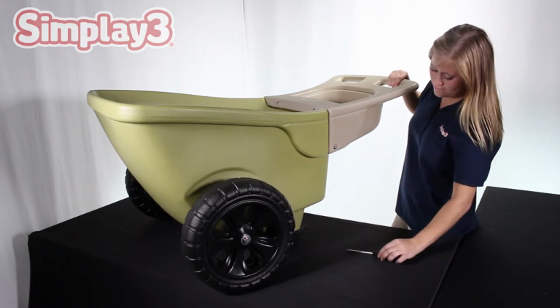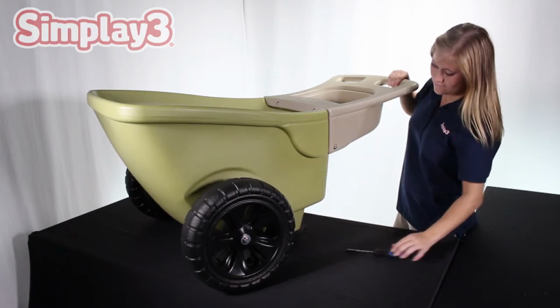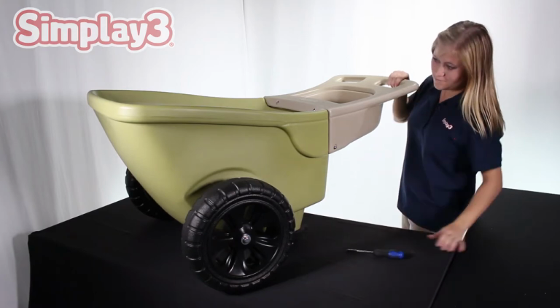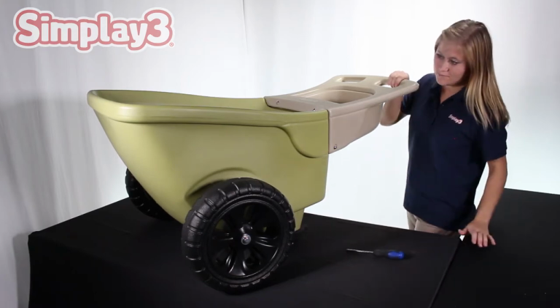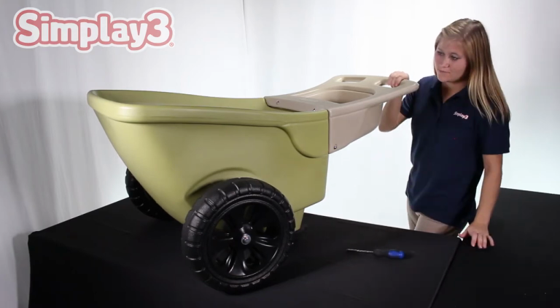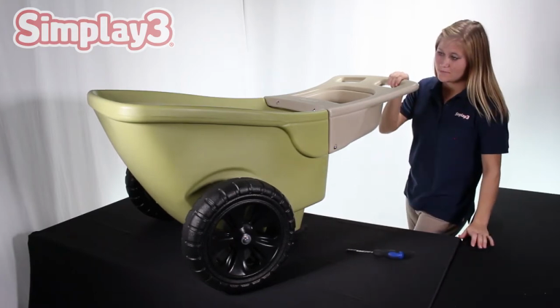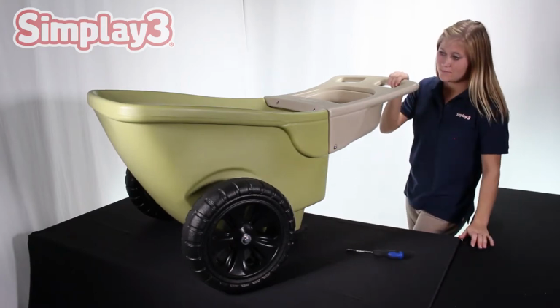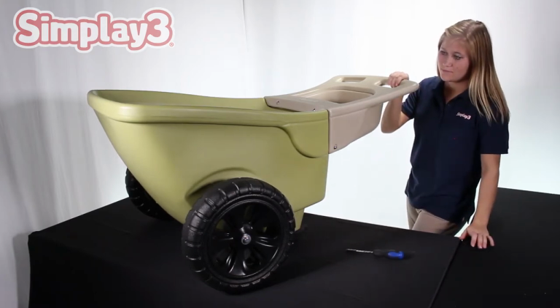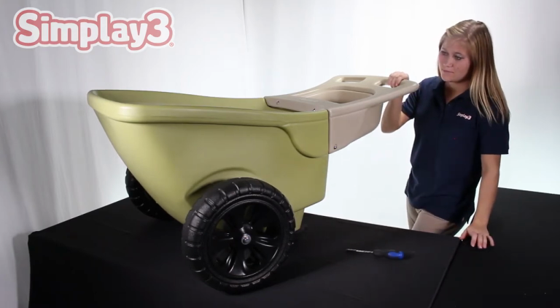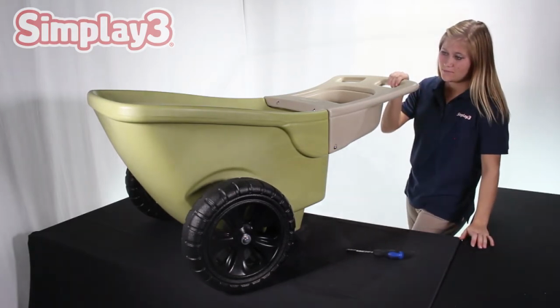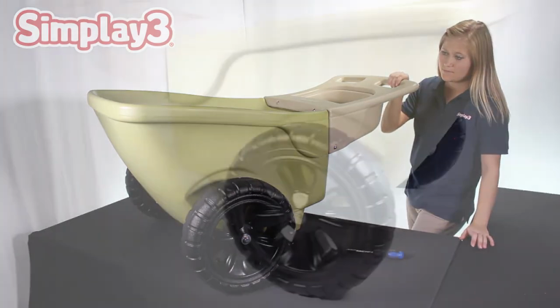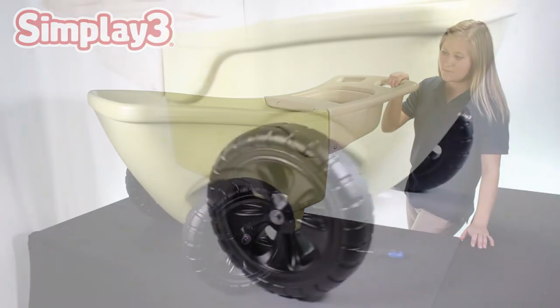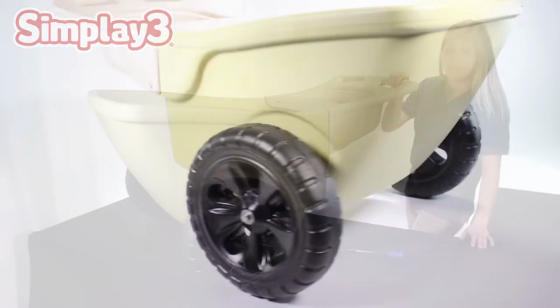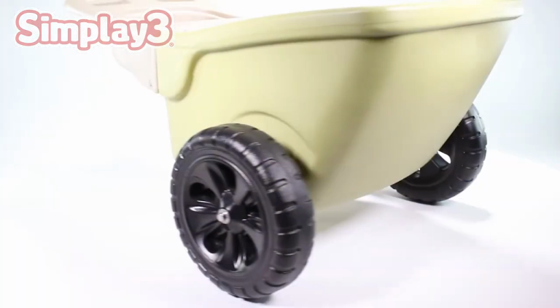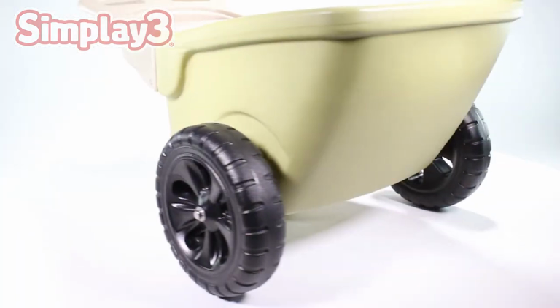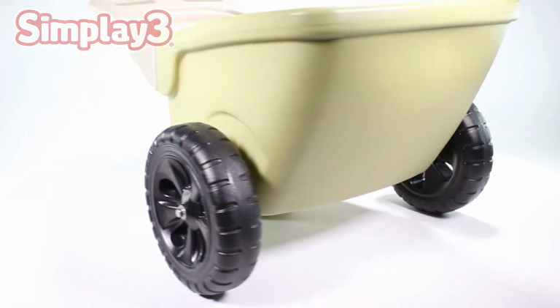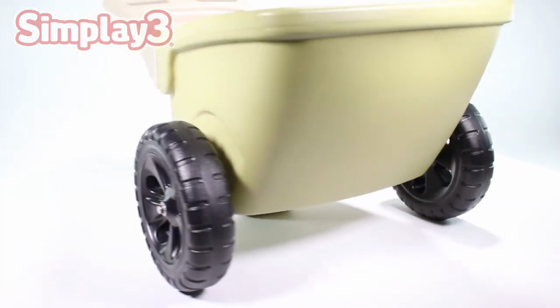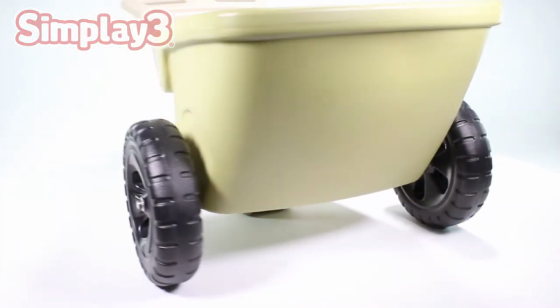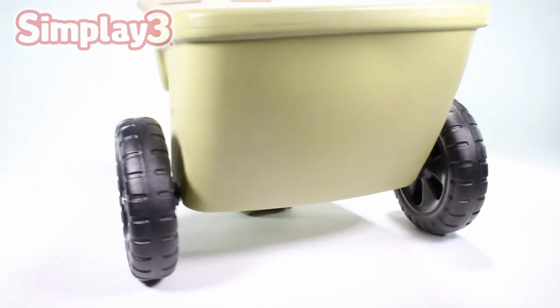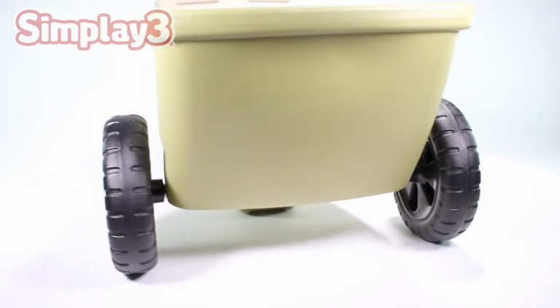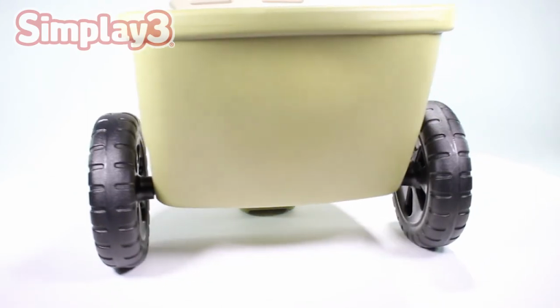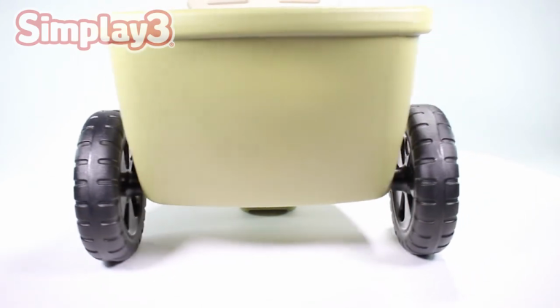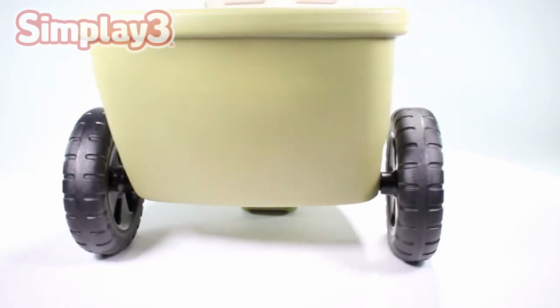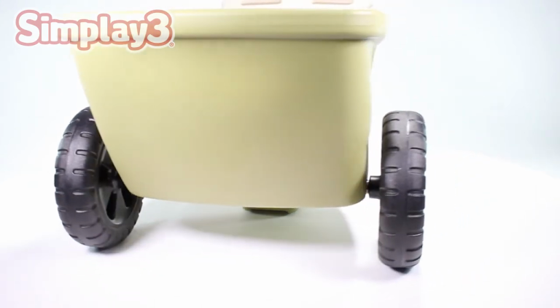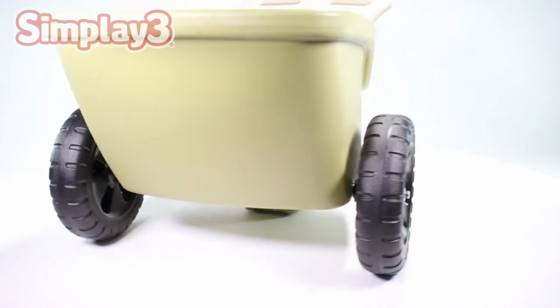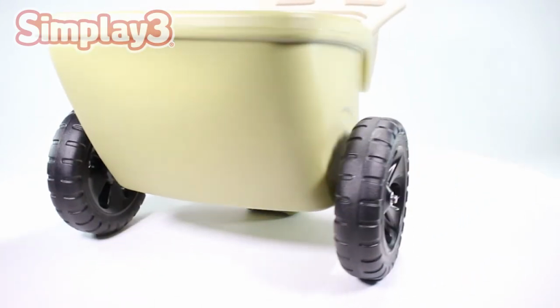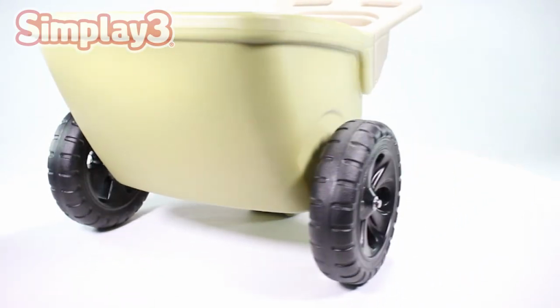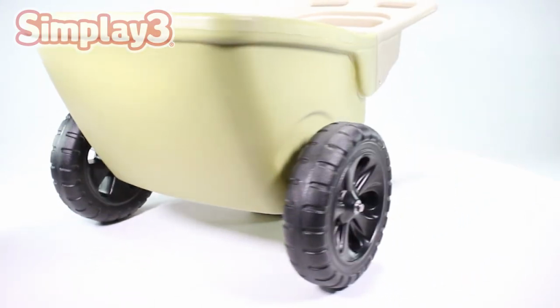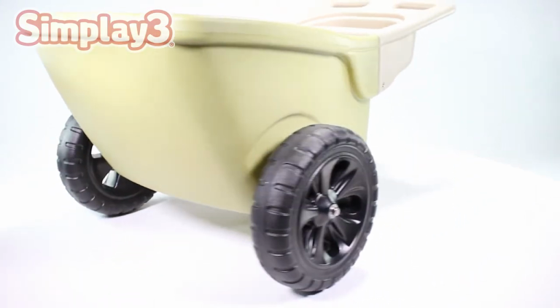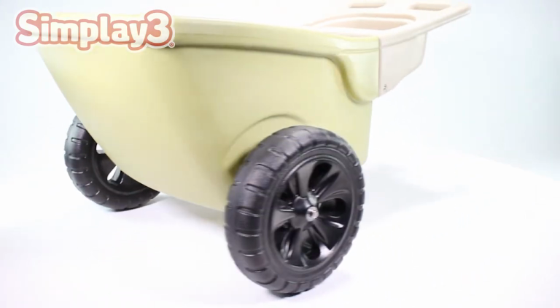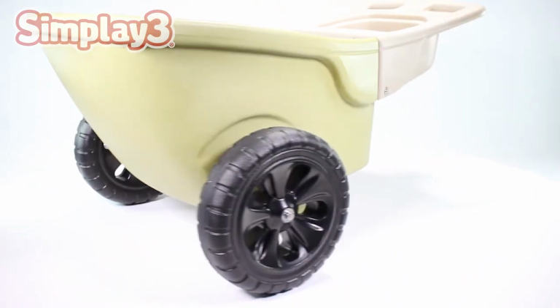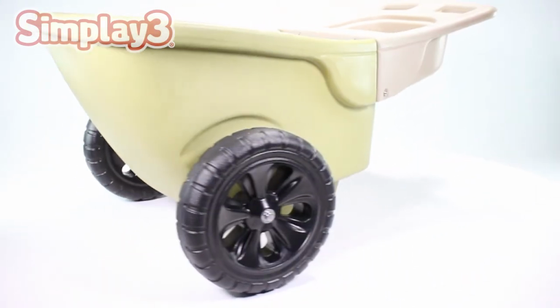You have now completed all necessary steps to assemble your SimPlay 3 Easy Haul Wheelbarrow.